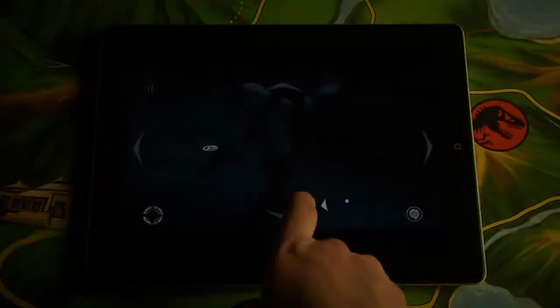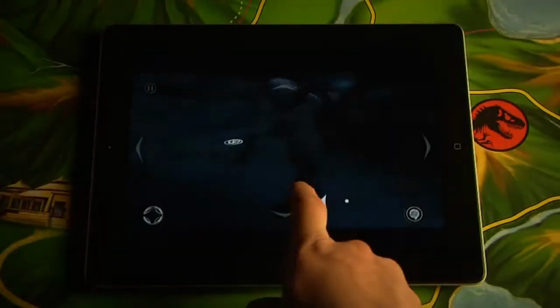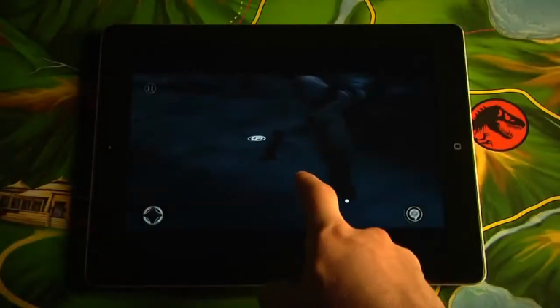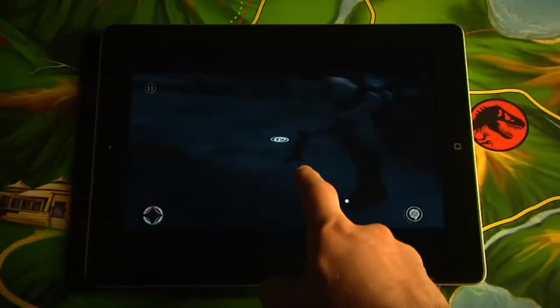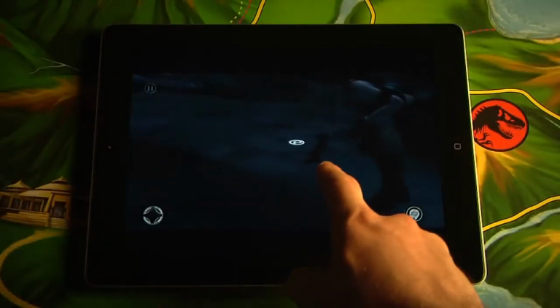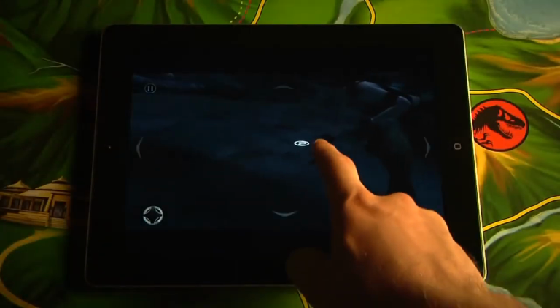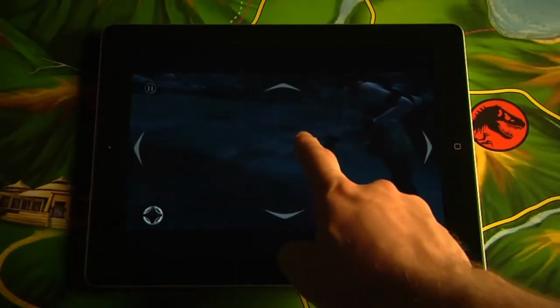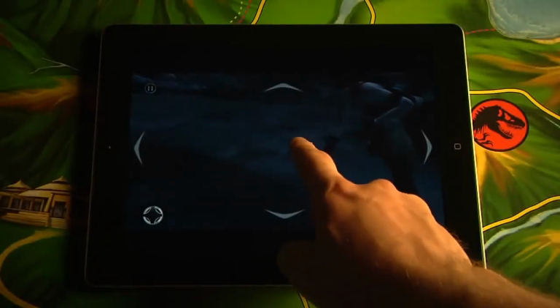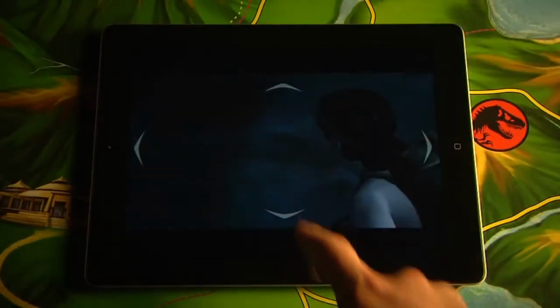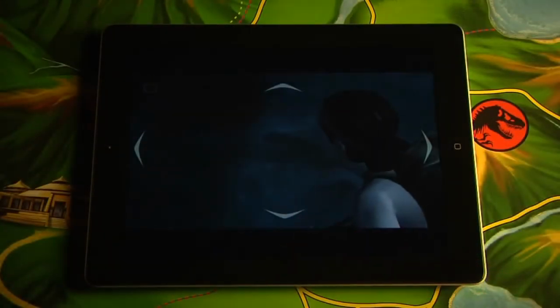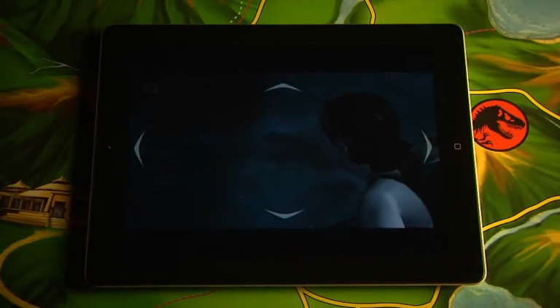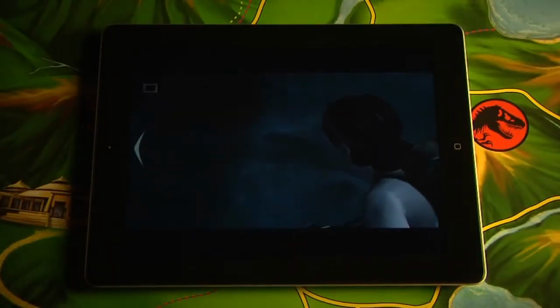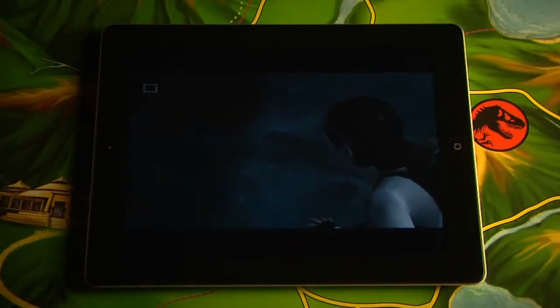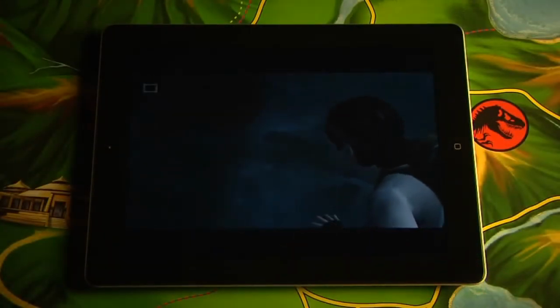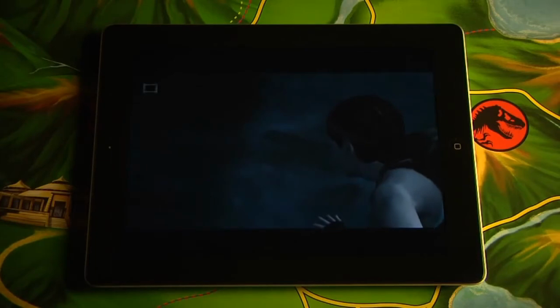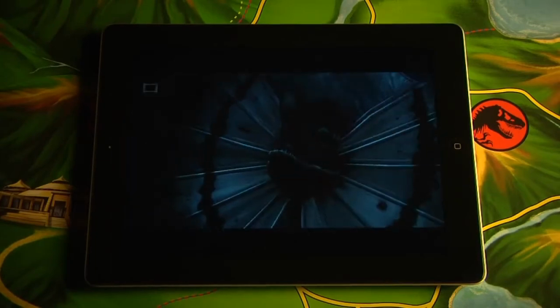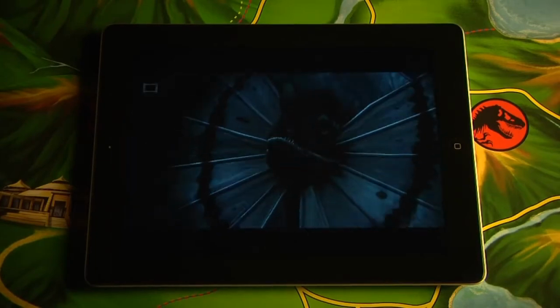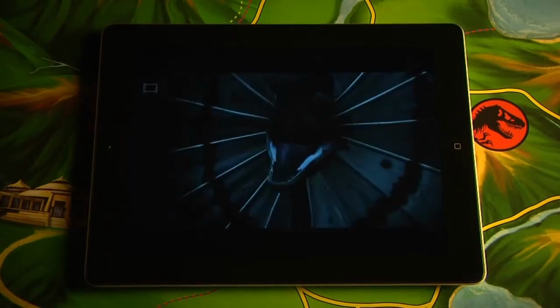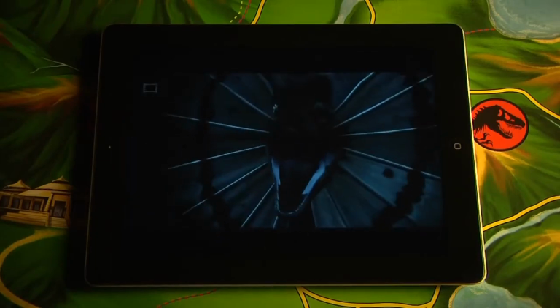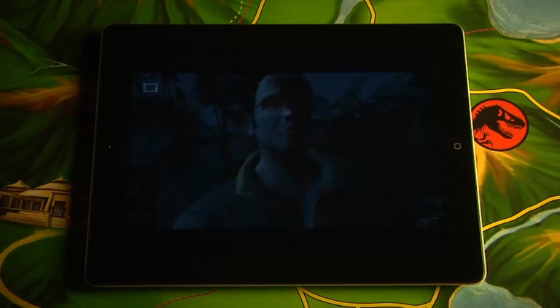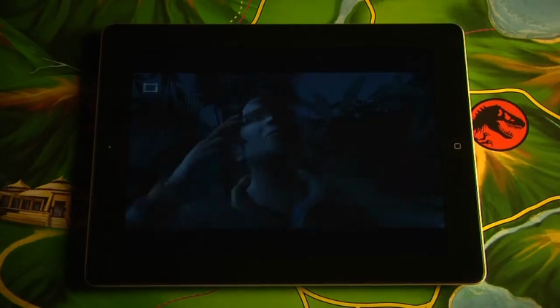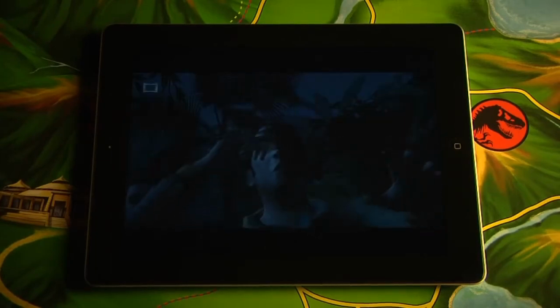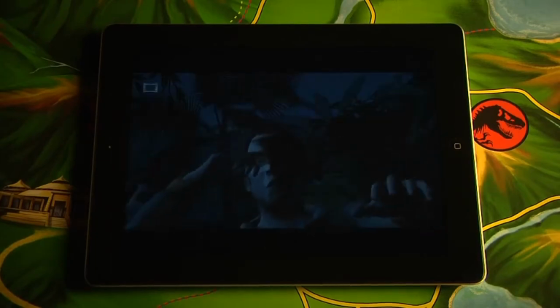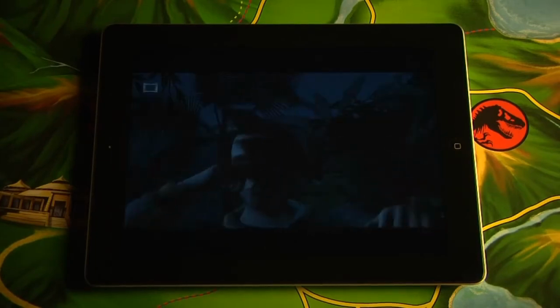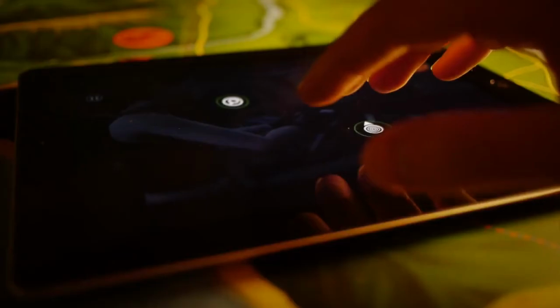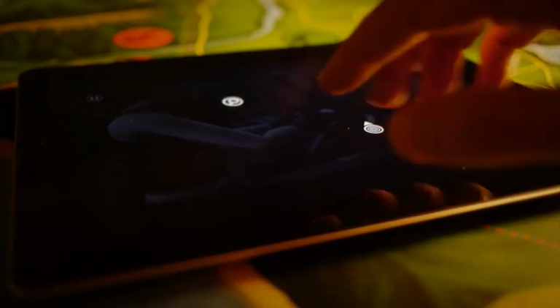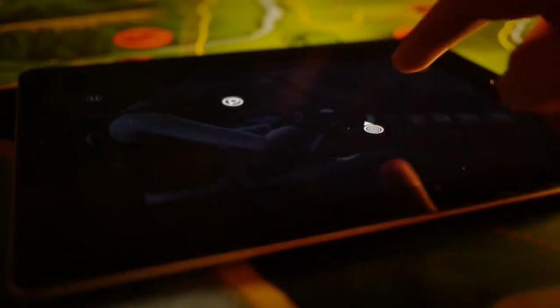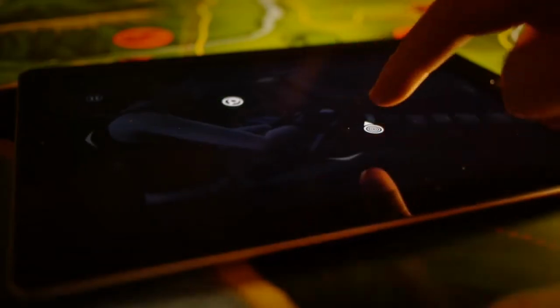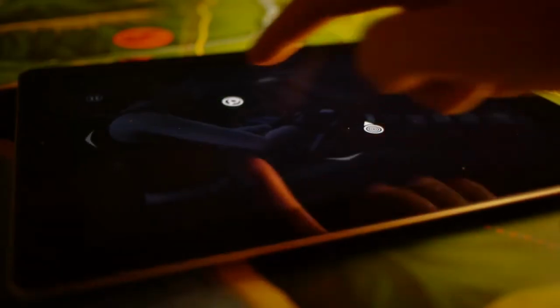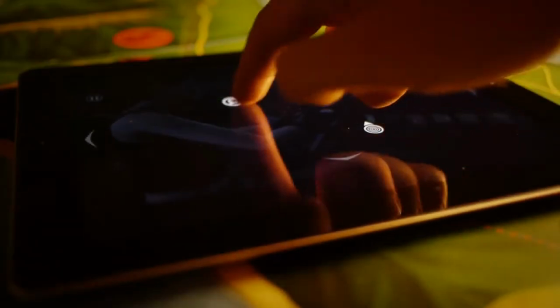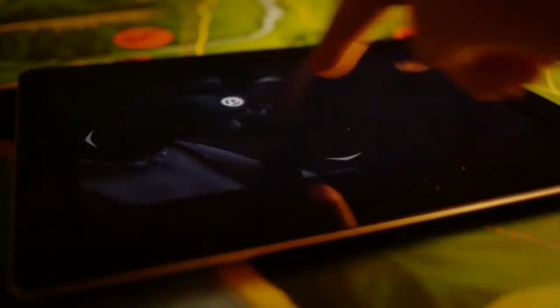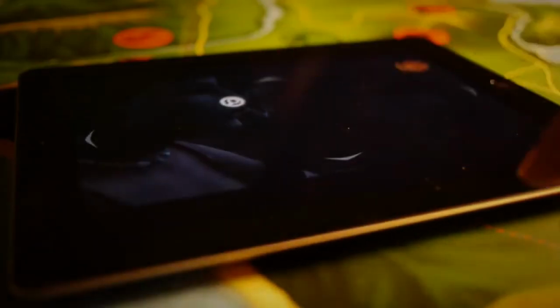Touching the screen offers a brand new level of interactivity with the park and its creatures. But beyond that, it feels completely natural.